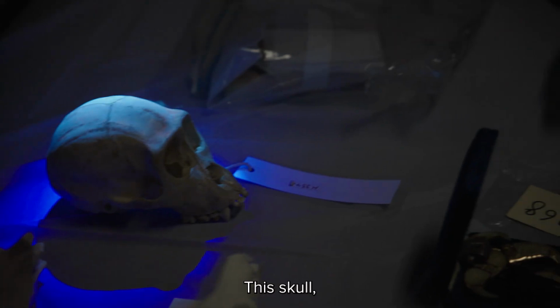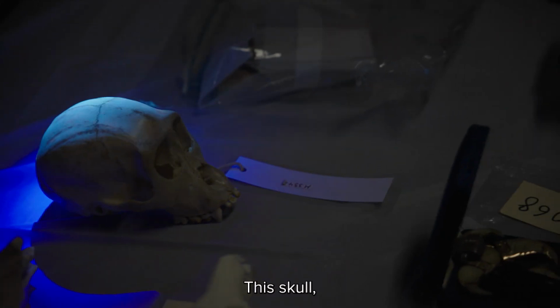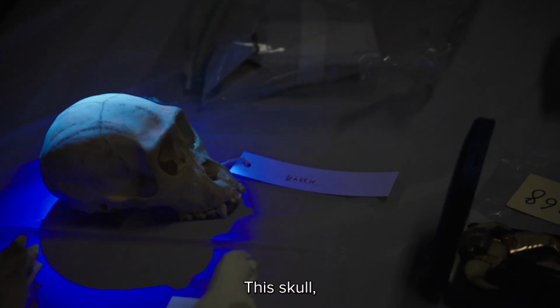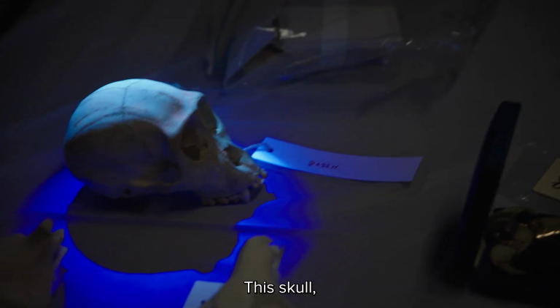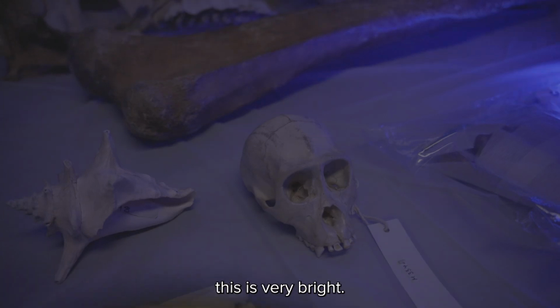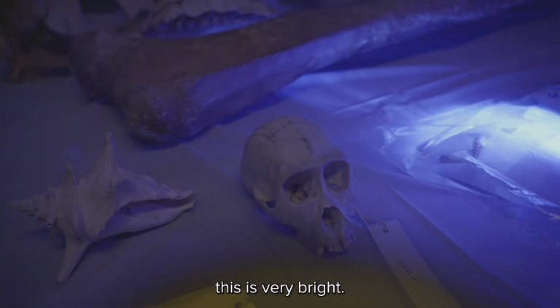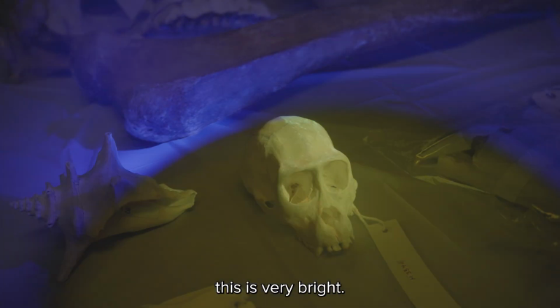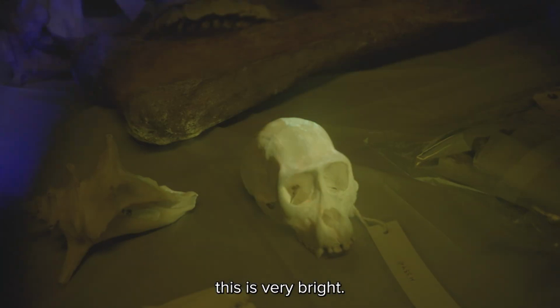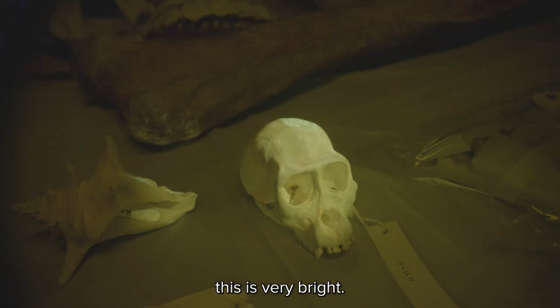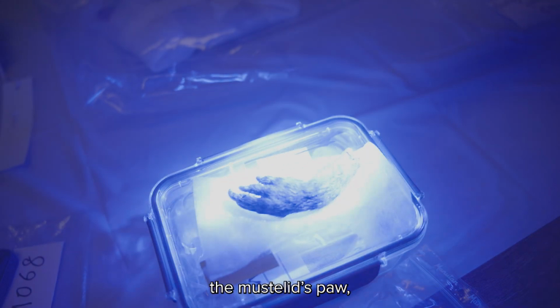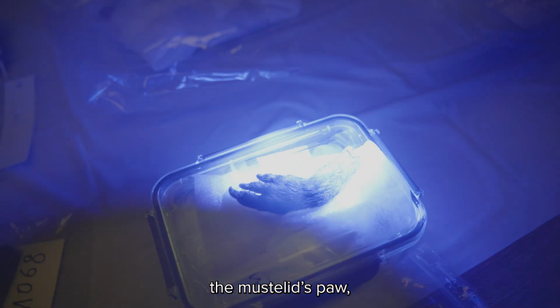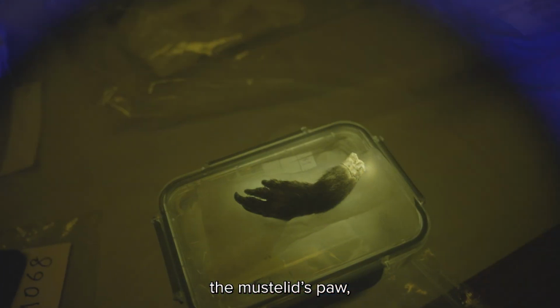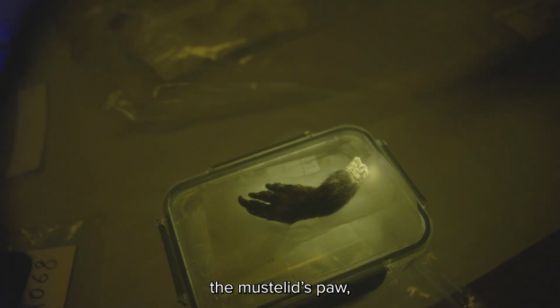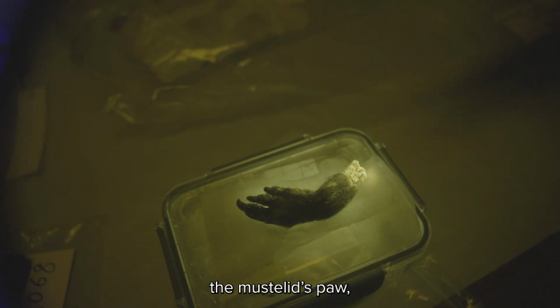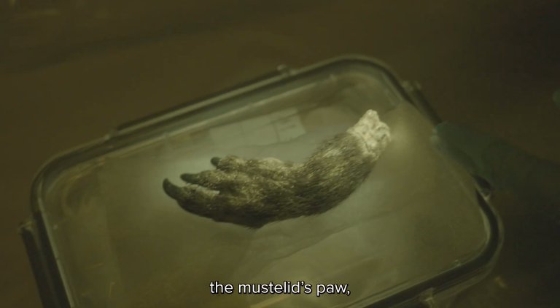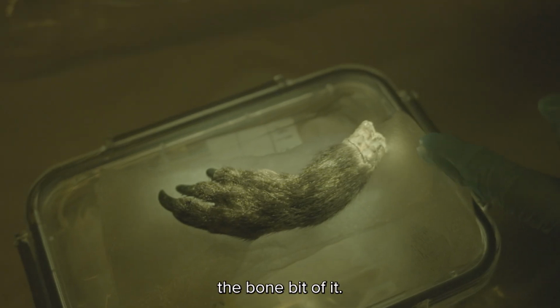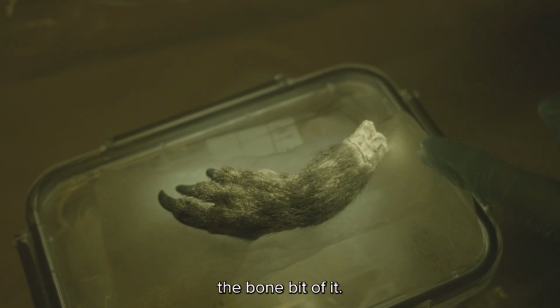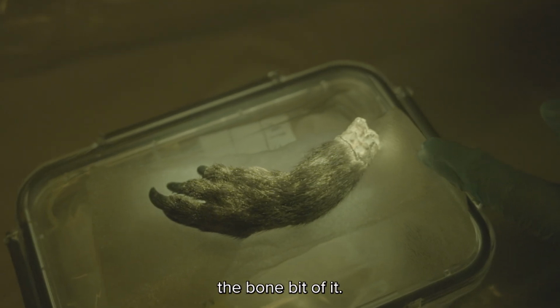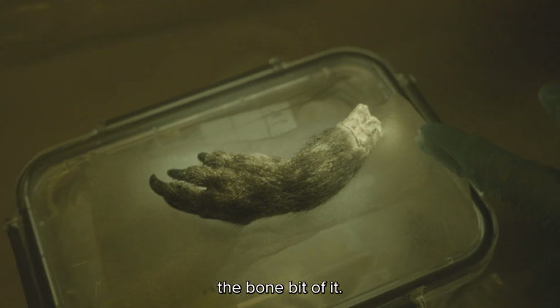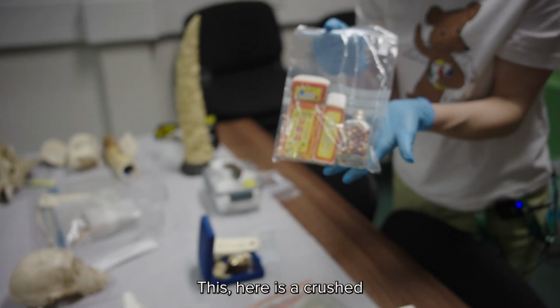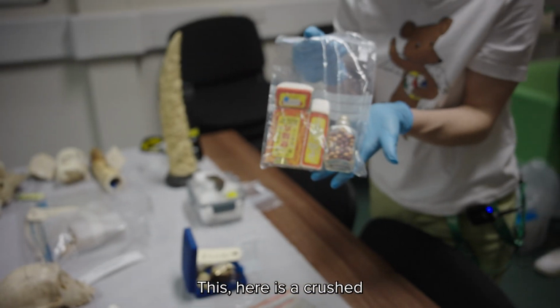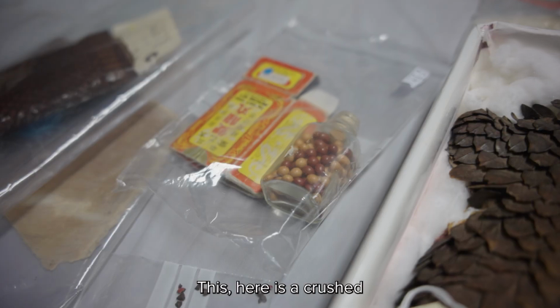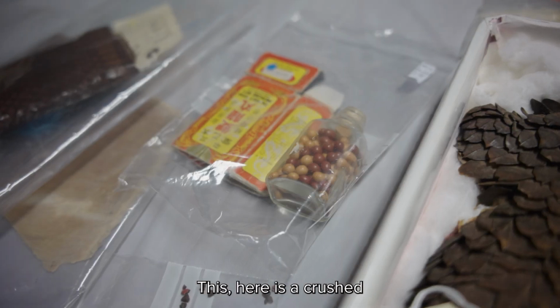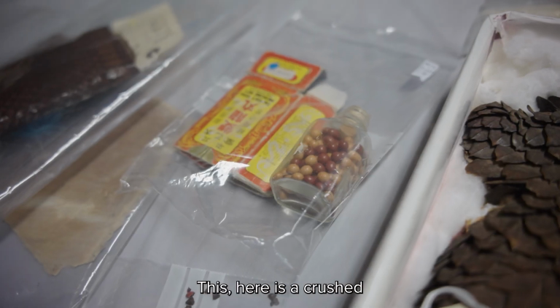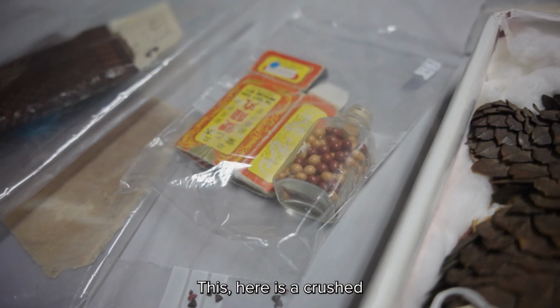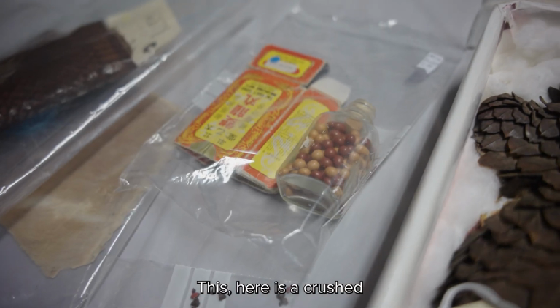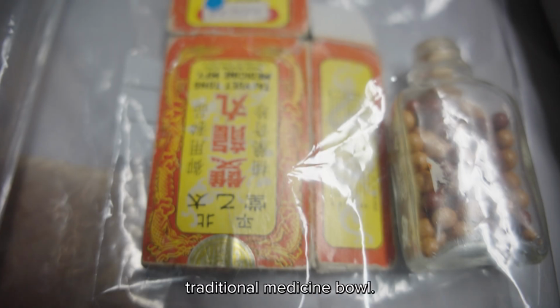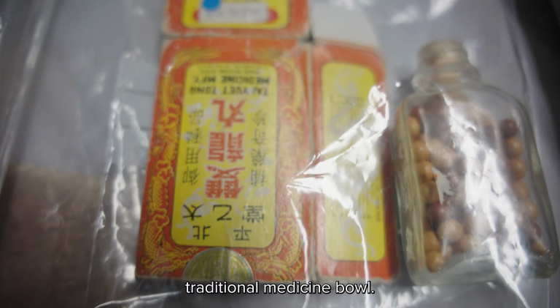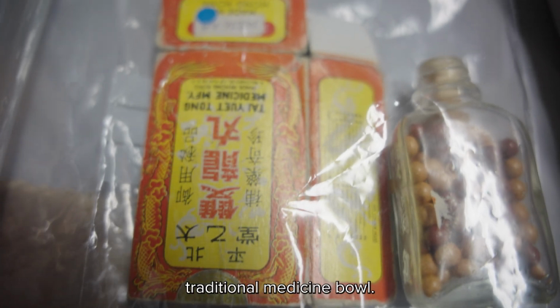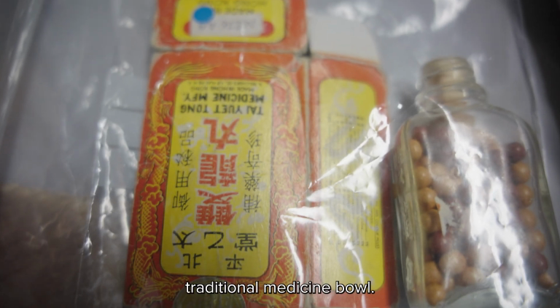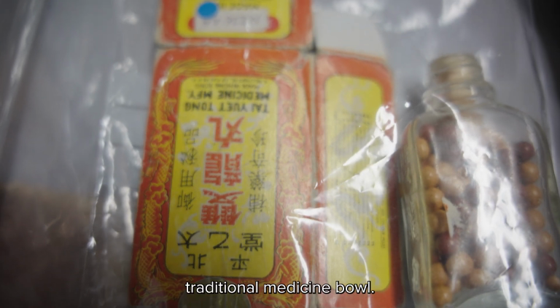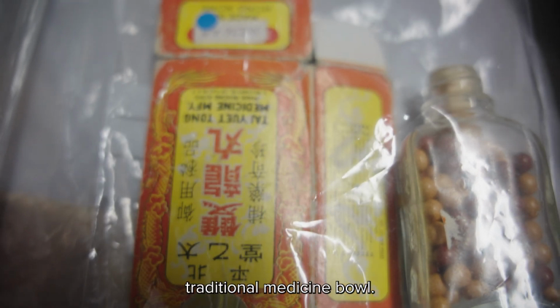This skull is very bright. The mustelid paw — the bone part of it. This here is a crushed traditional medicine ball.